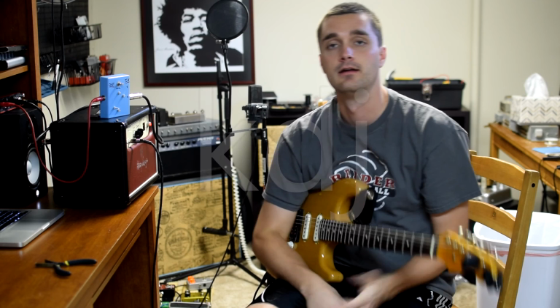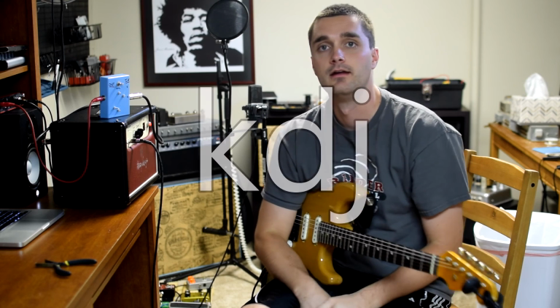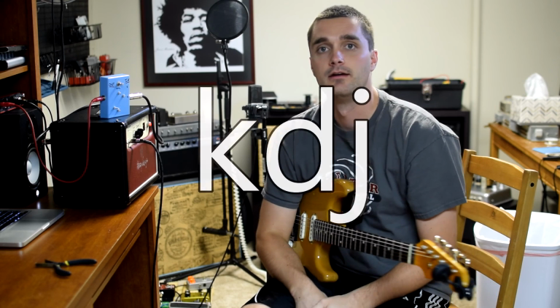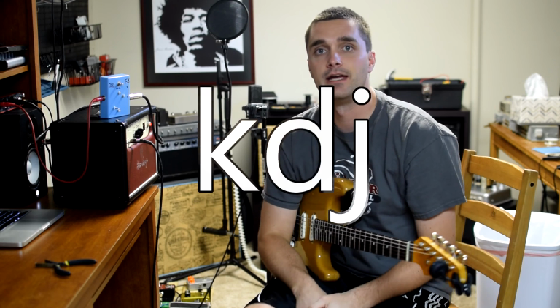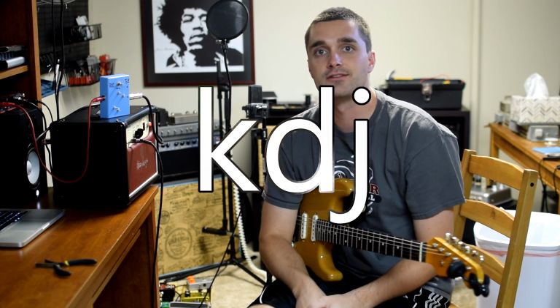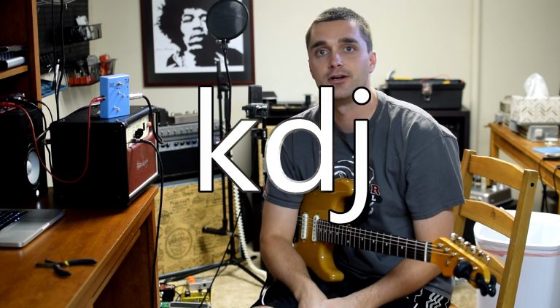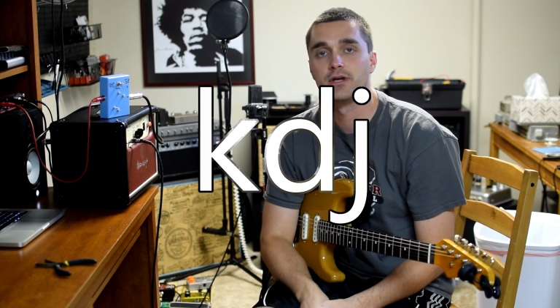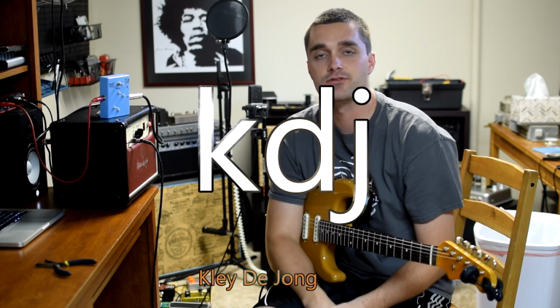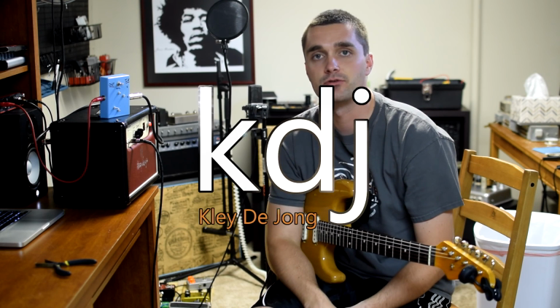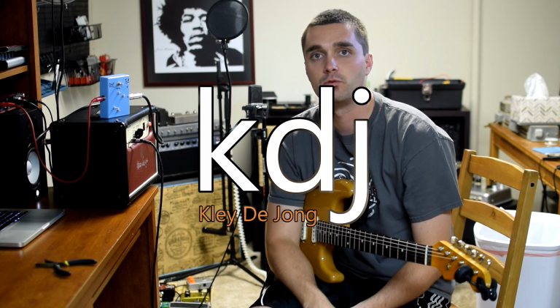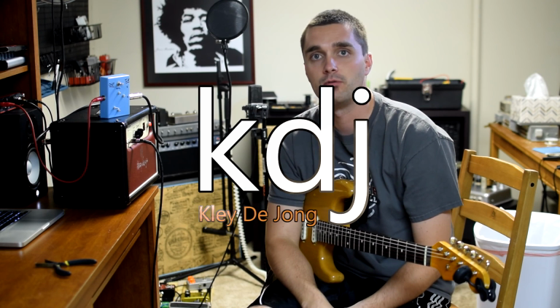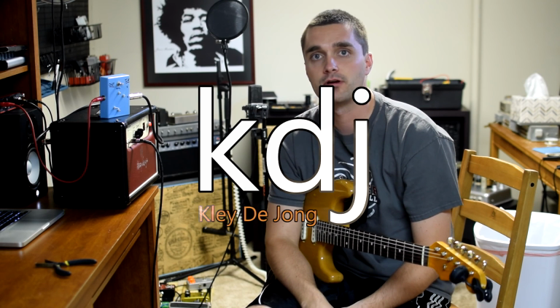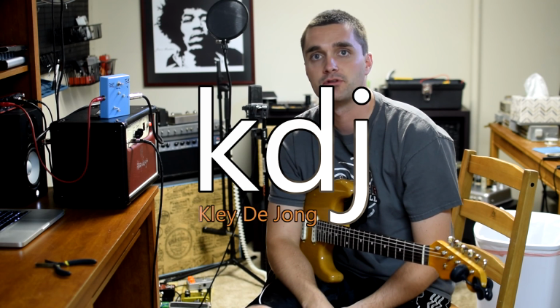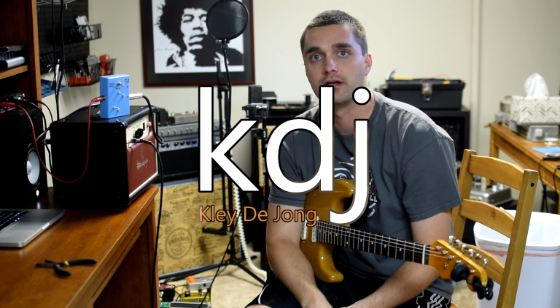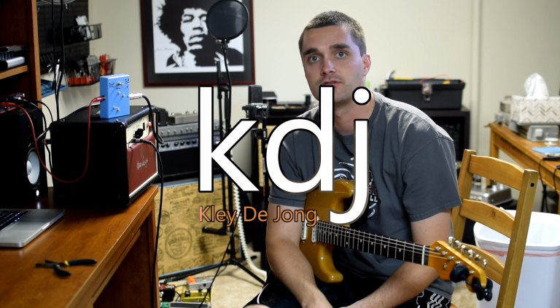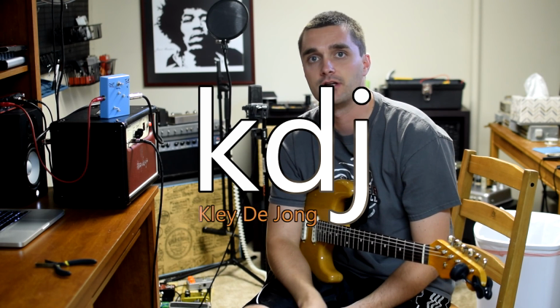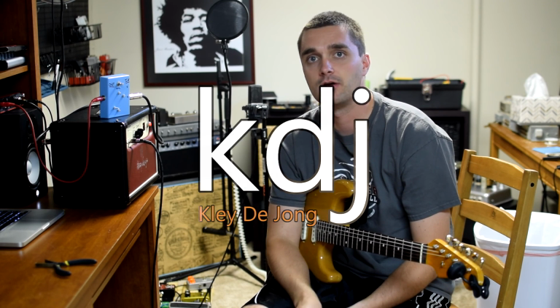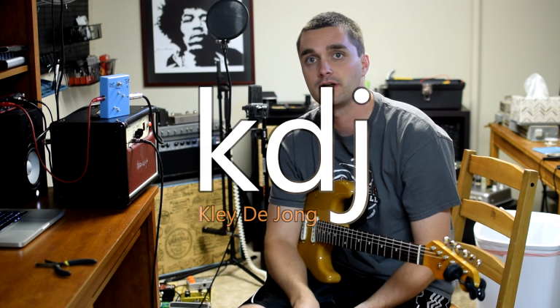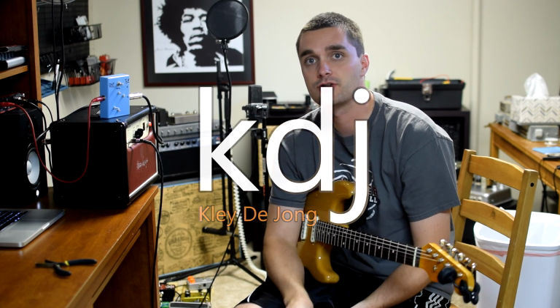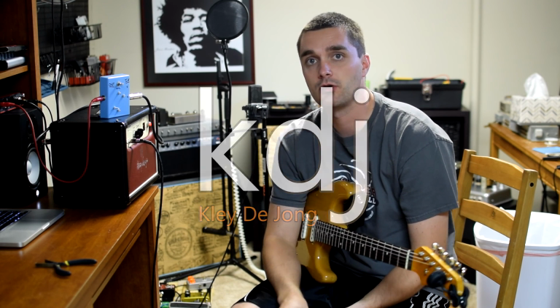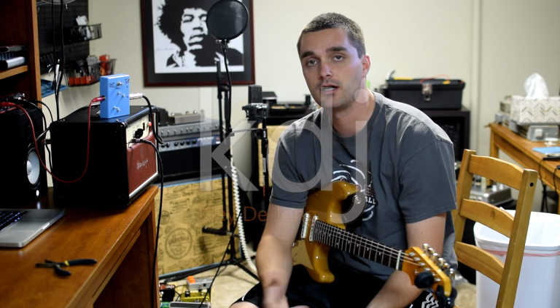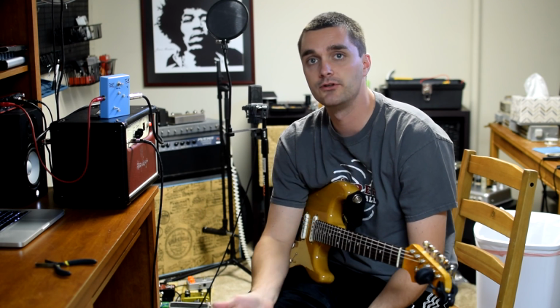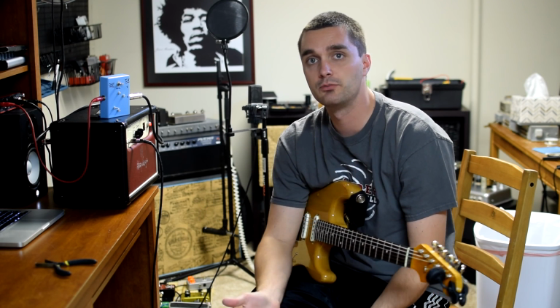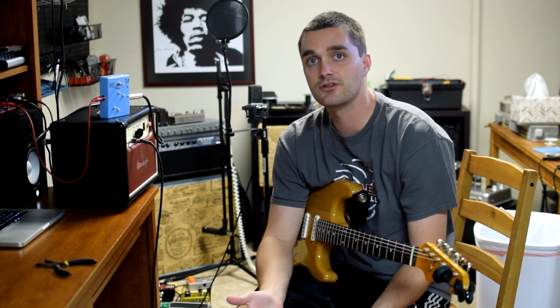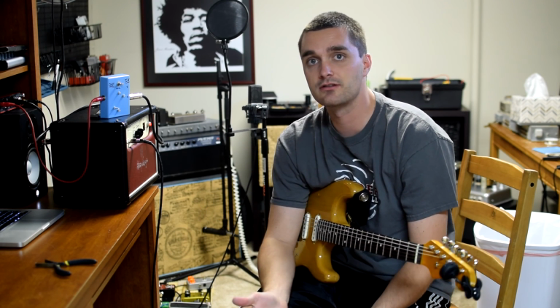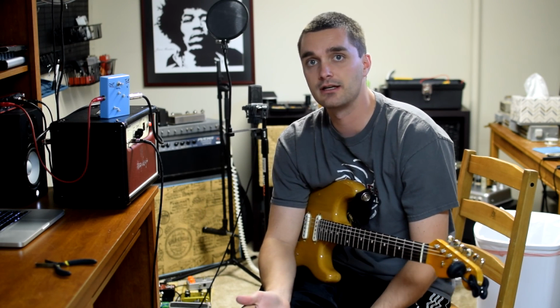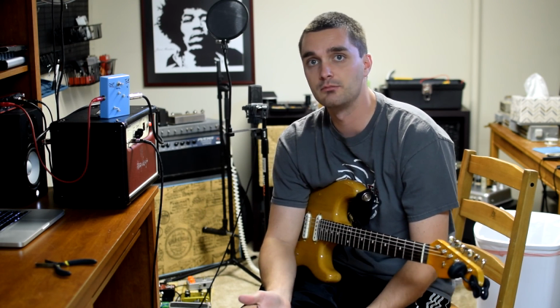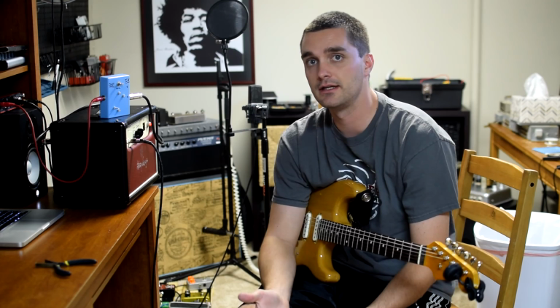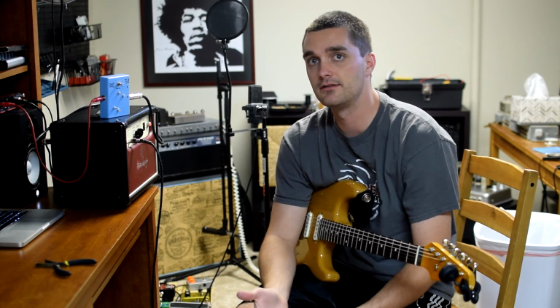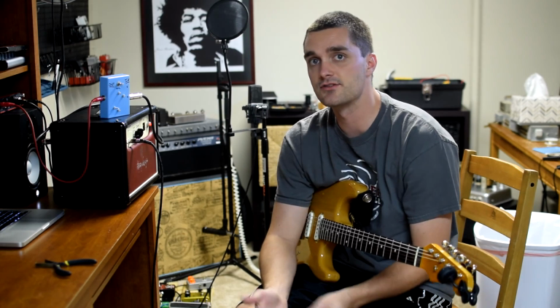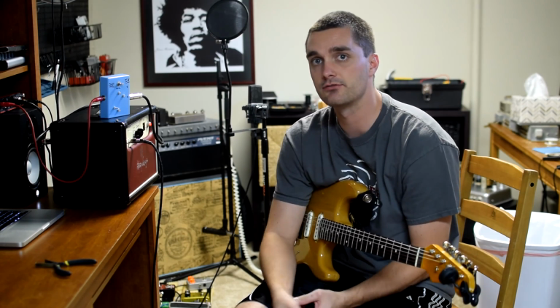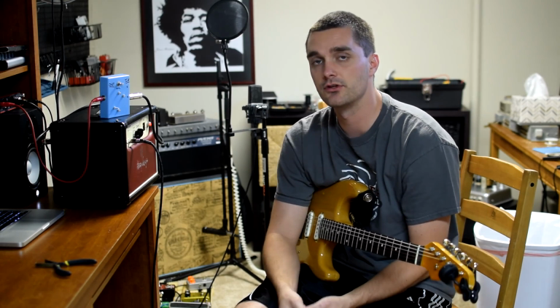Hey, it's Clay. I hope you guys are doing well. Welcome to my studio. I wanted to show off a new project that I completed this afternoon.